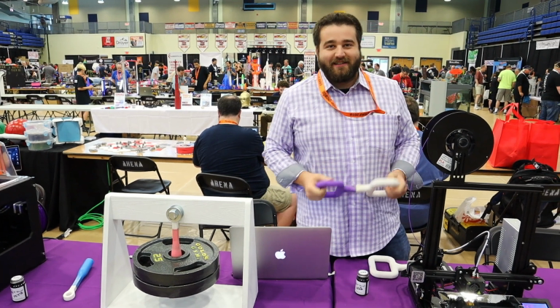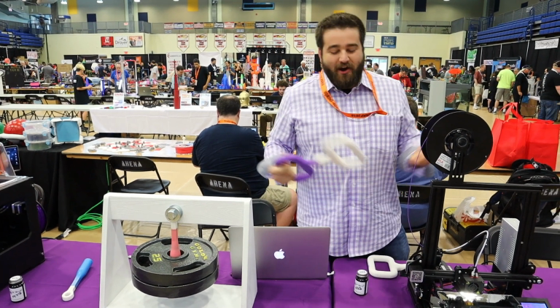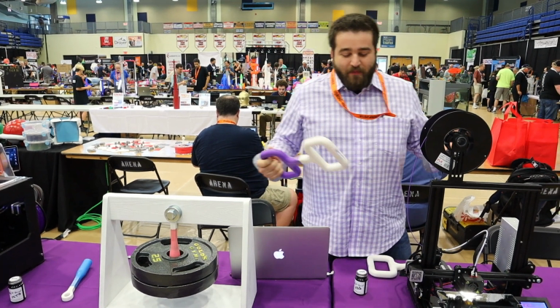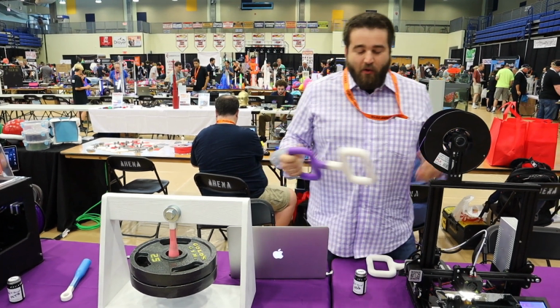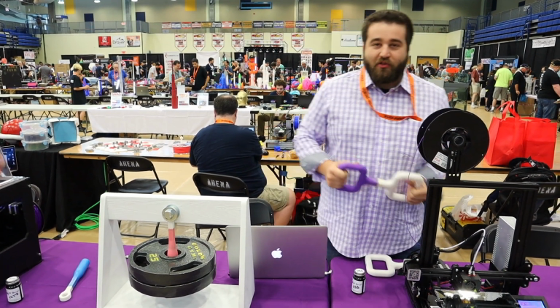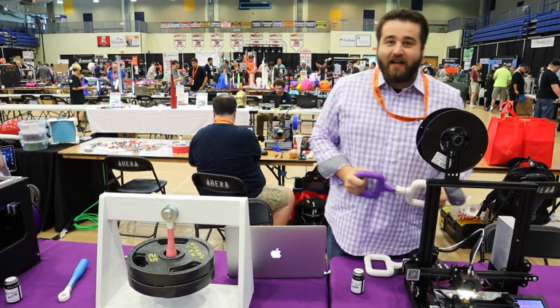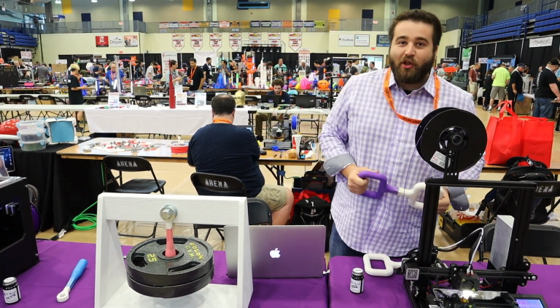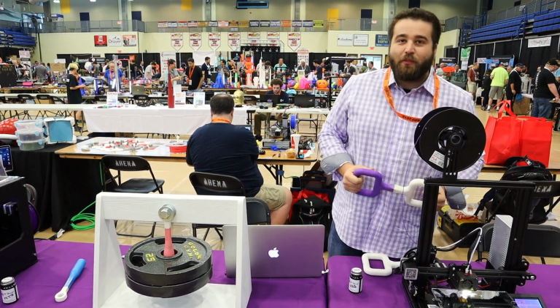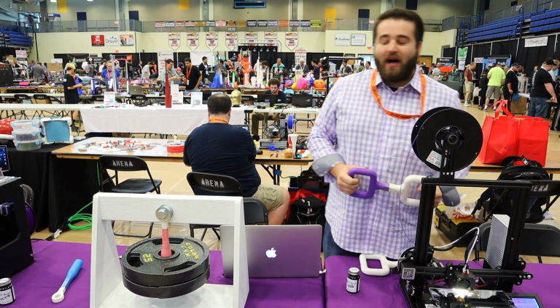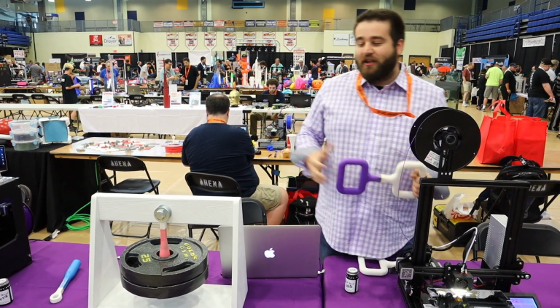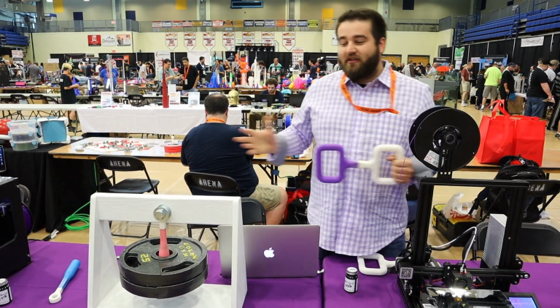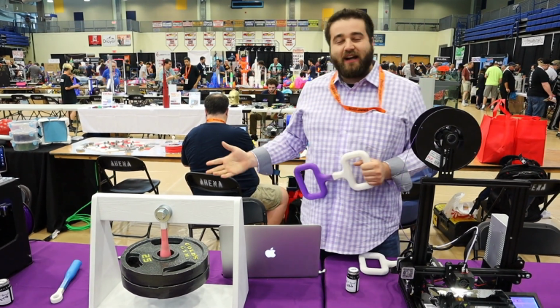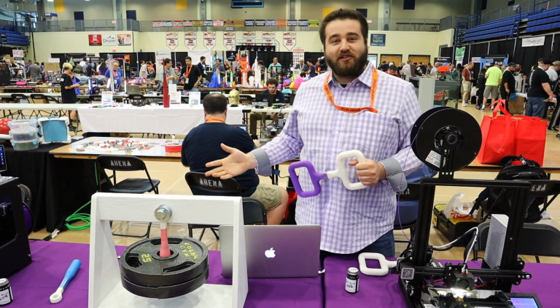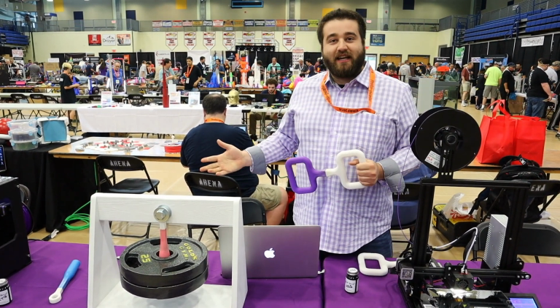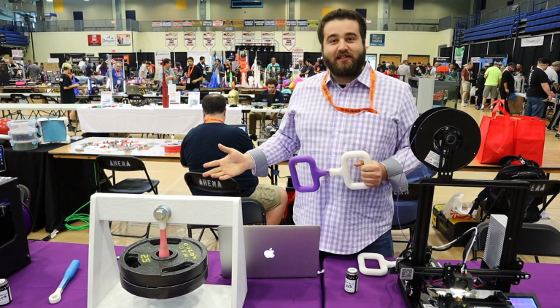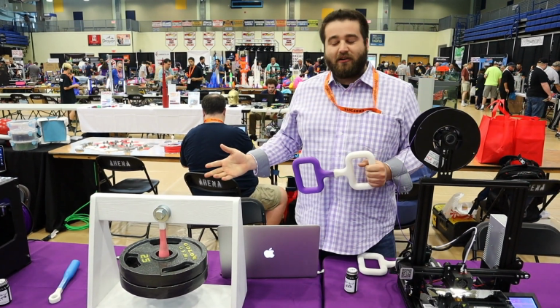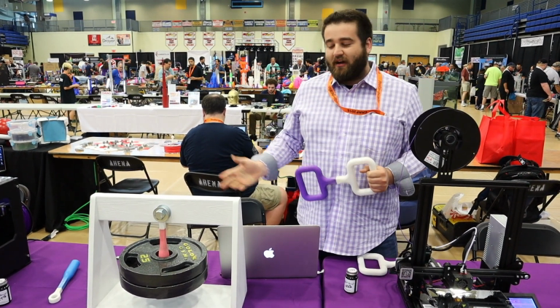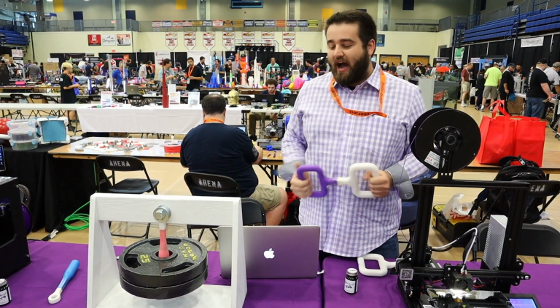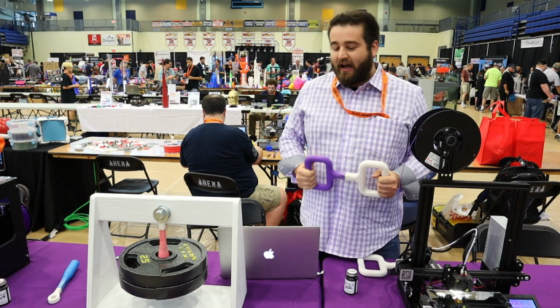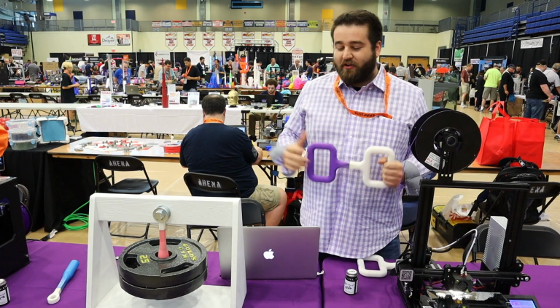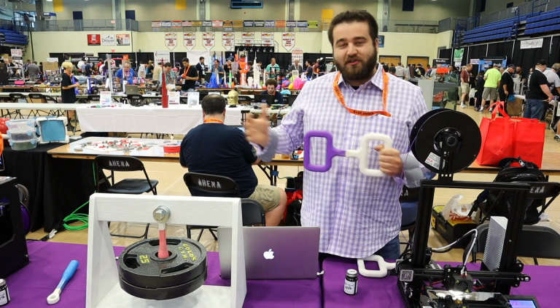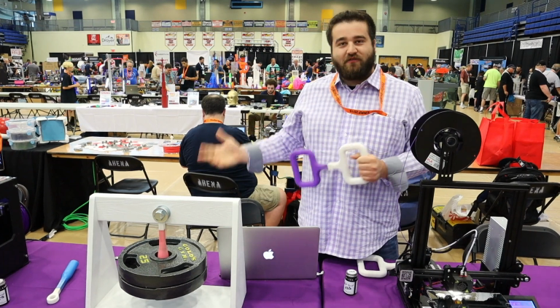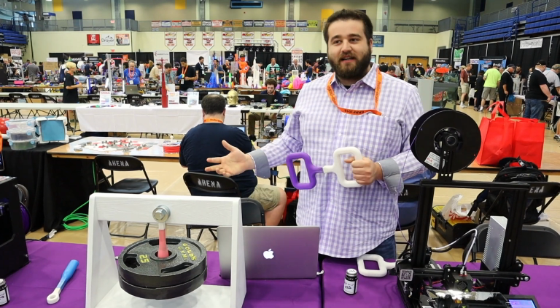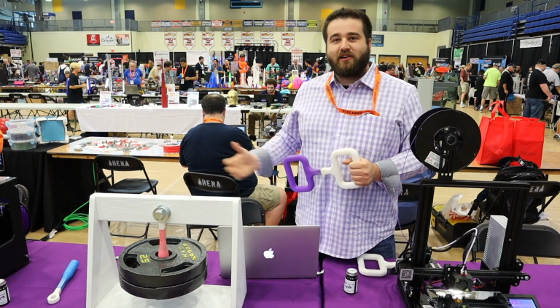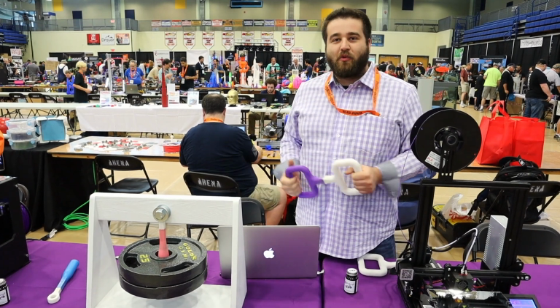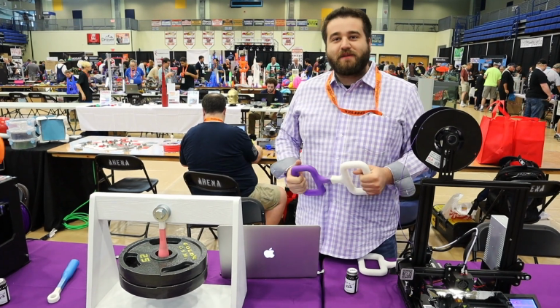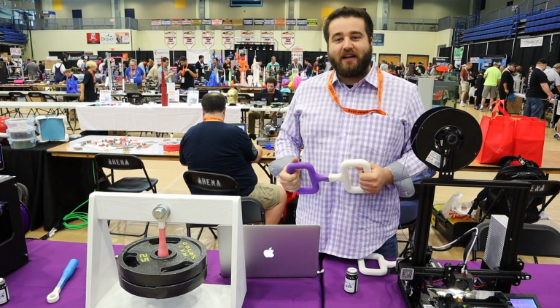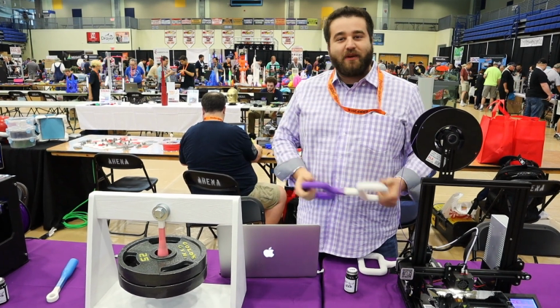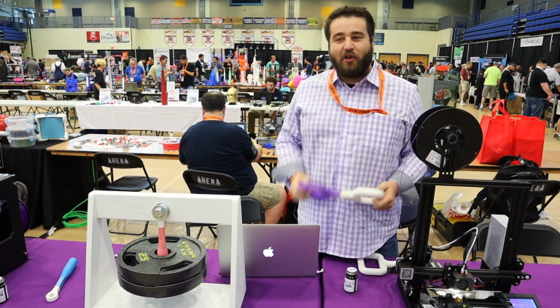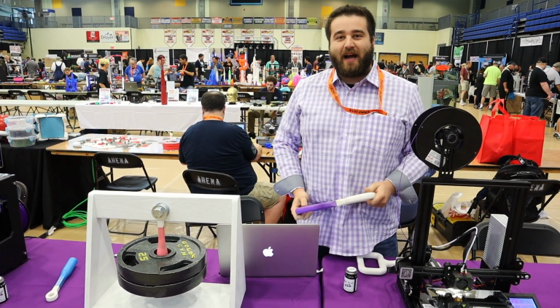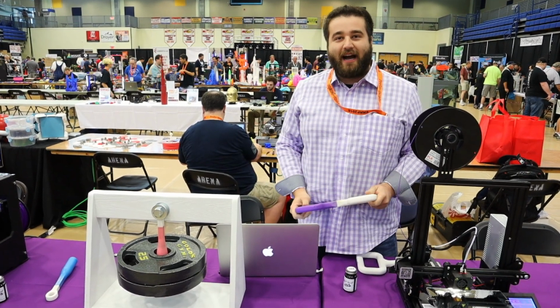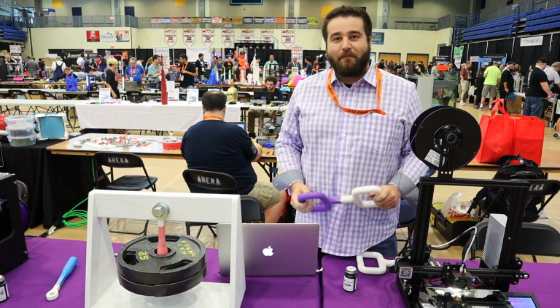We're 3D Gloop. You can find us on Kickstarter, and you can also find us on our website at 3DGloop.com.